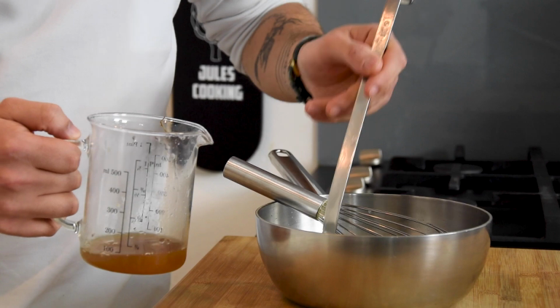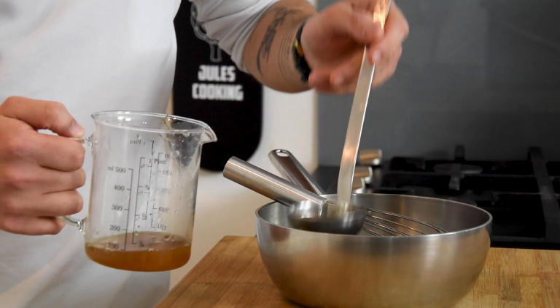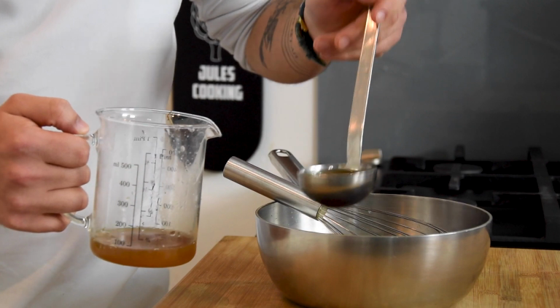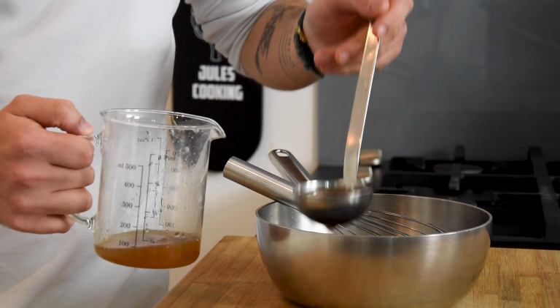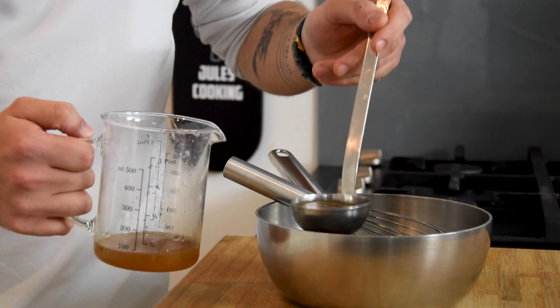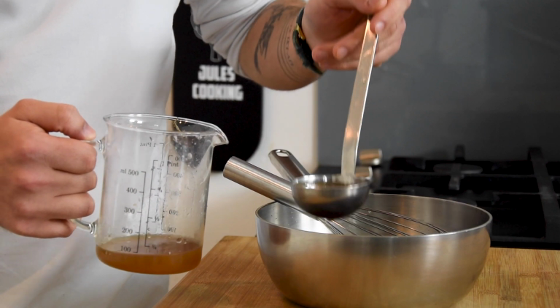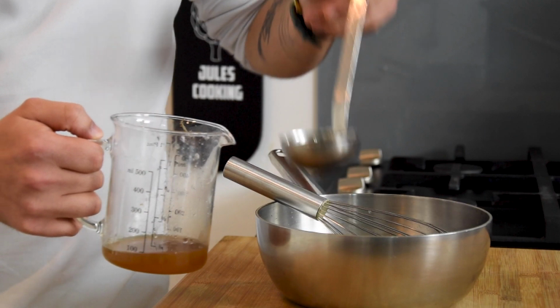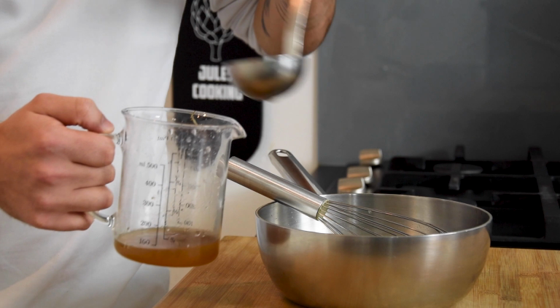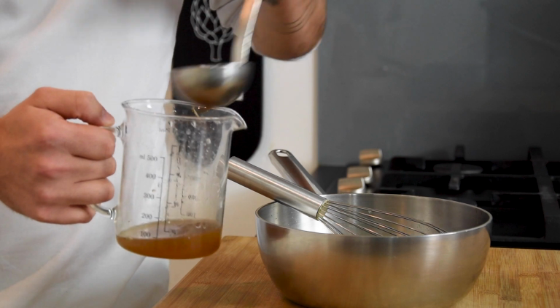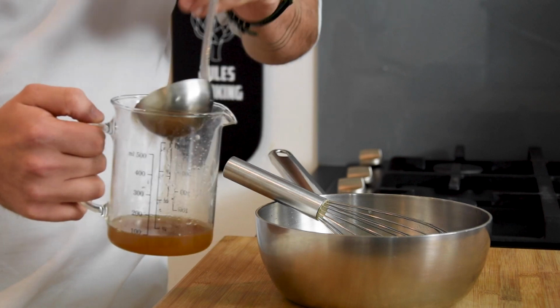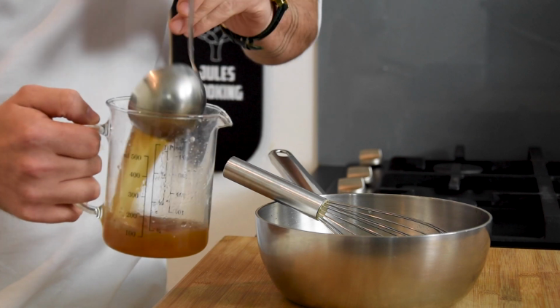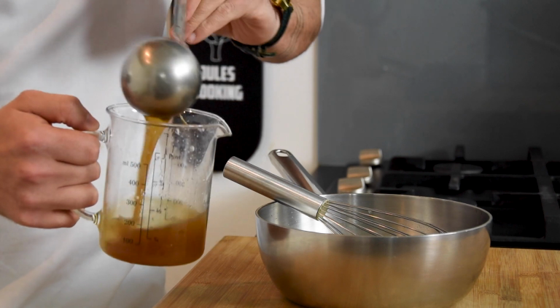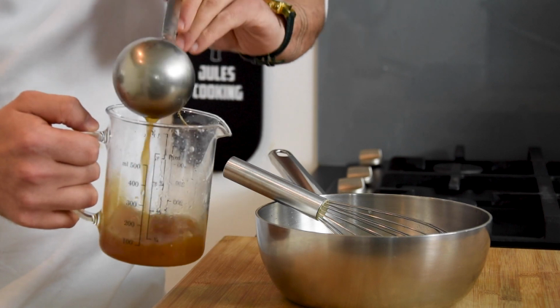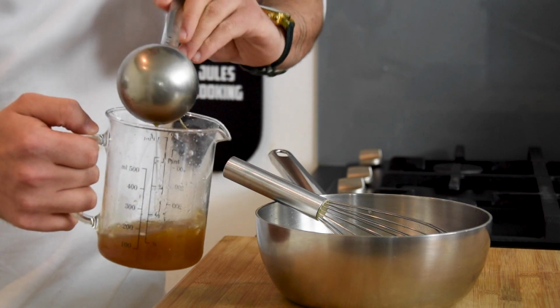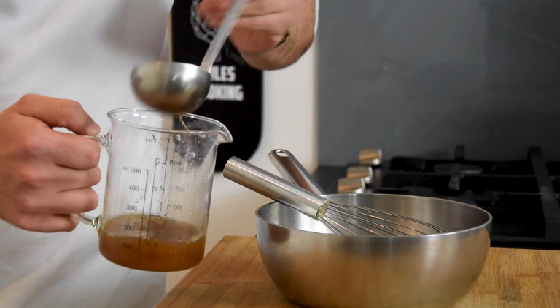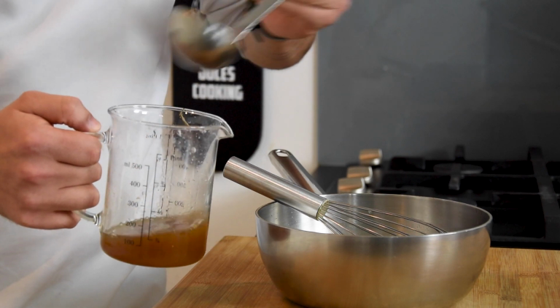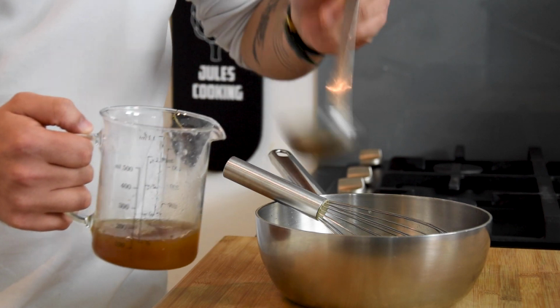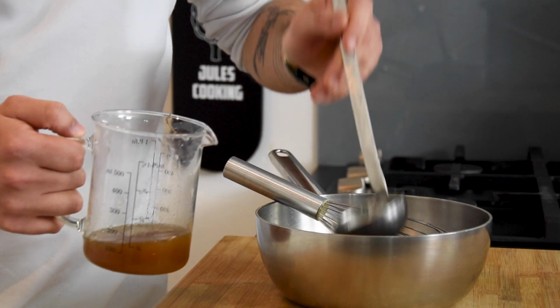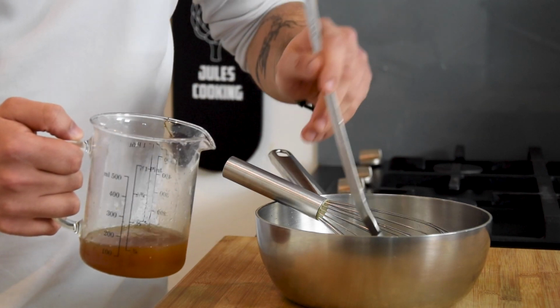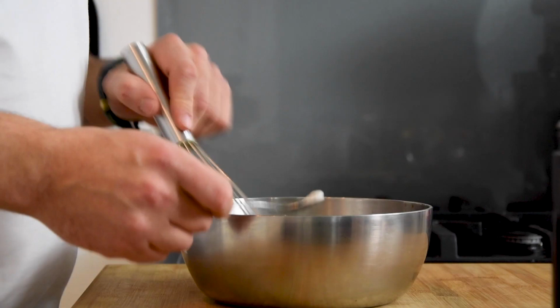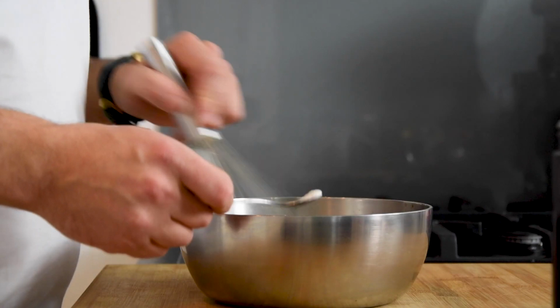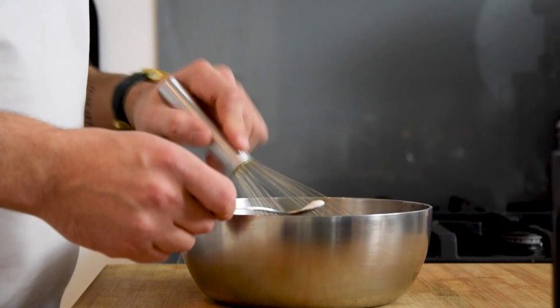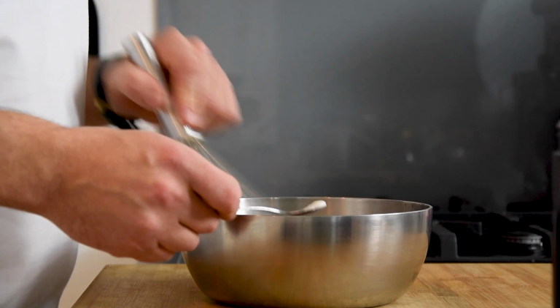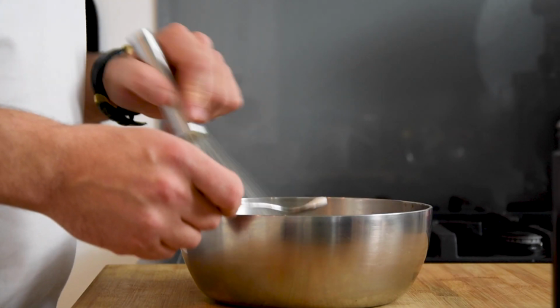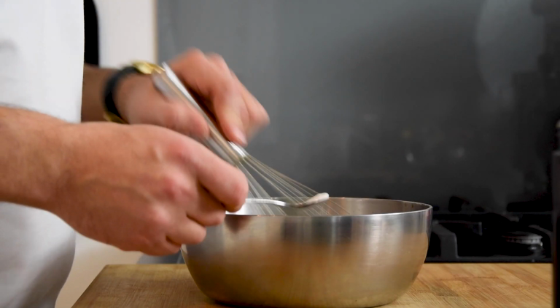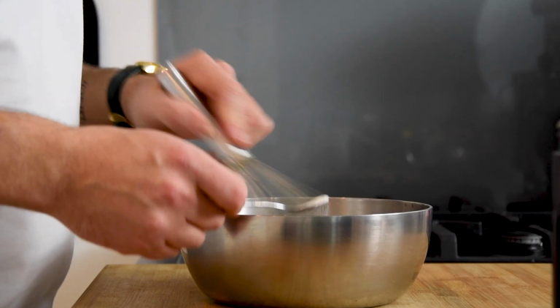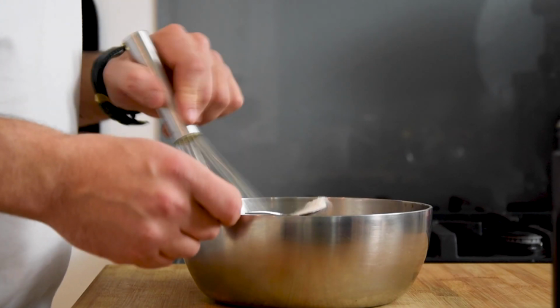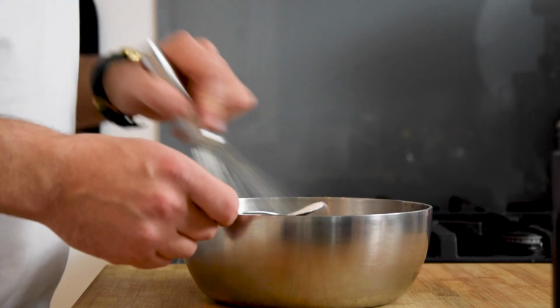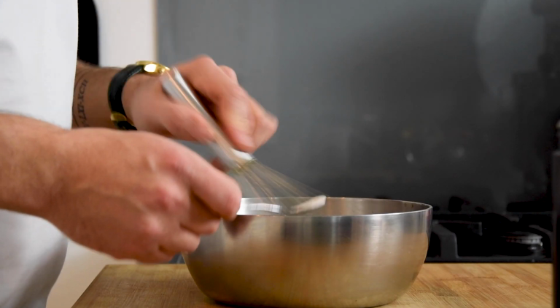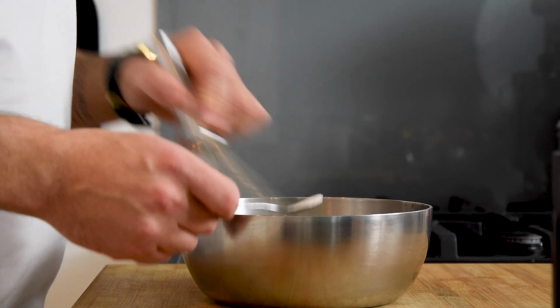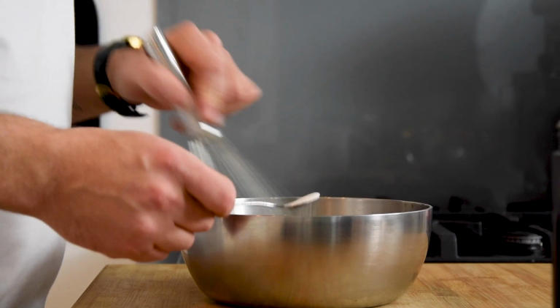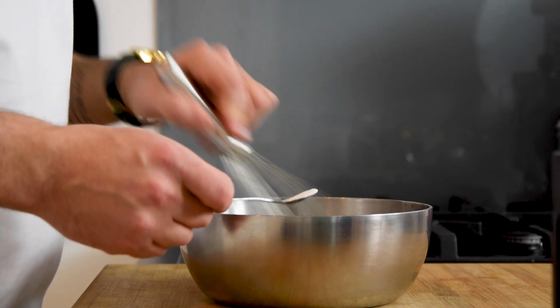Save half of the broth for later and bind the remaining broth with some Xantana powder.